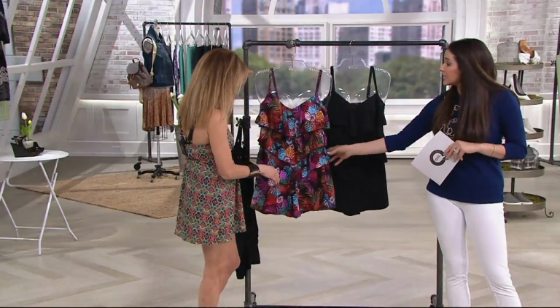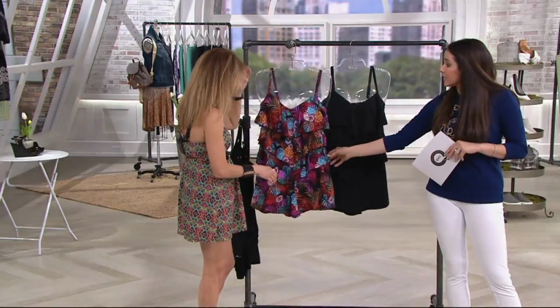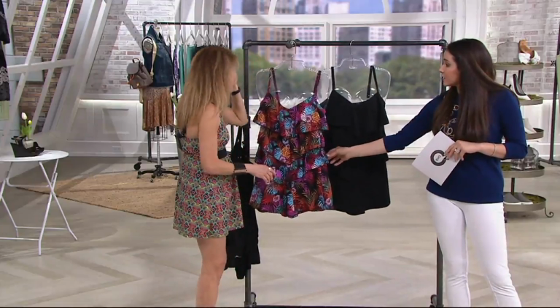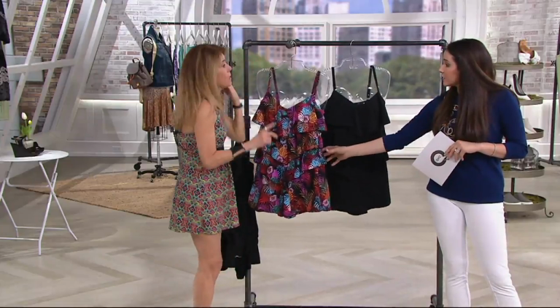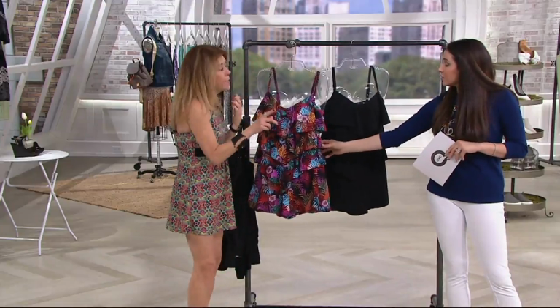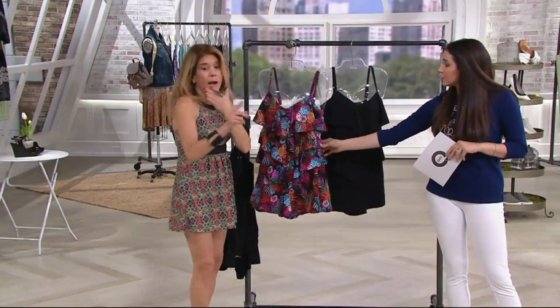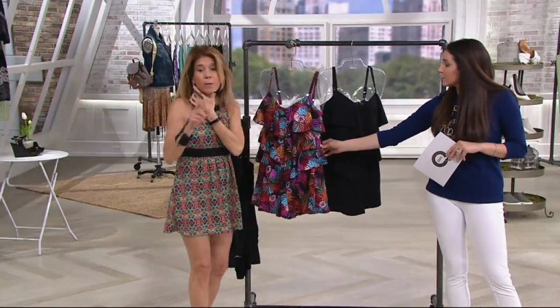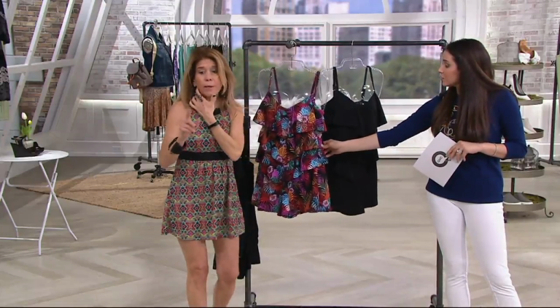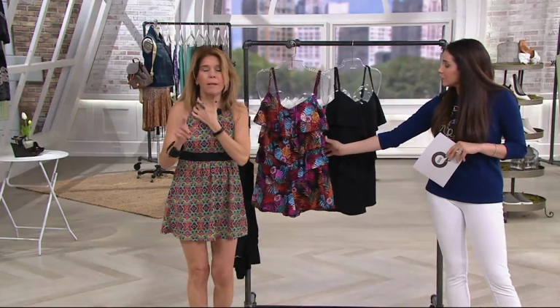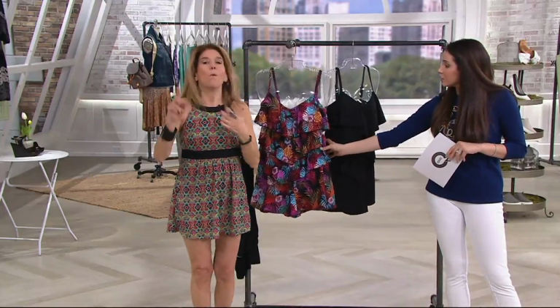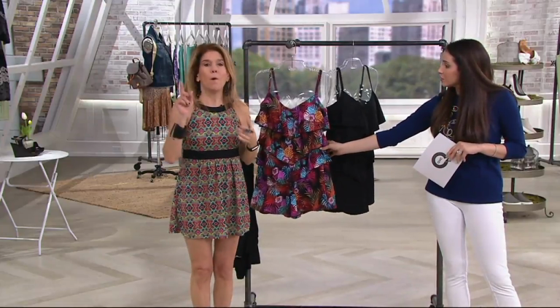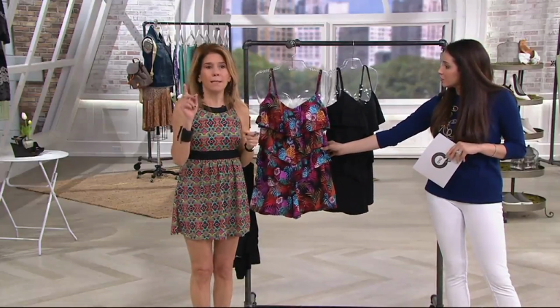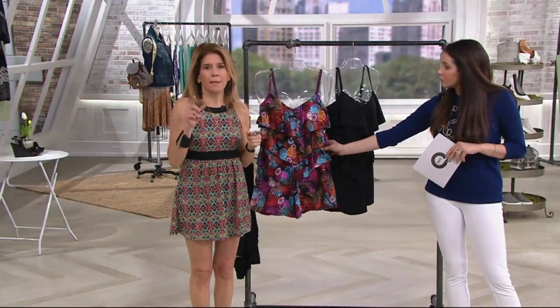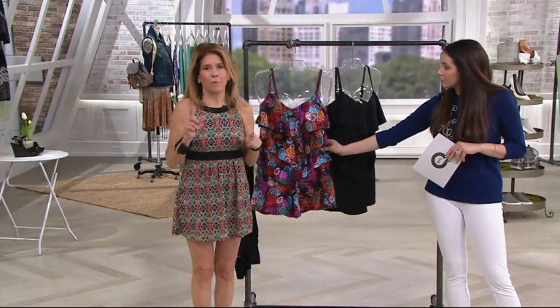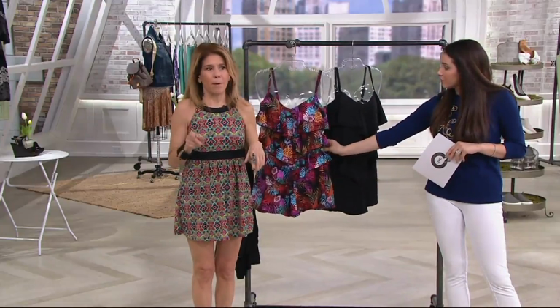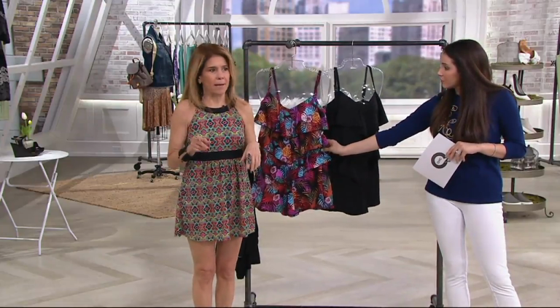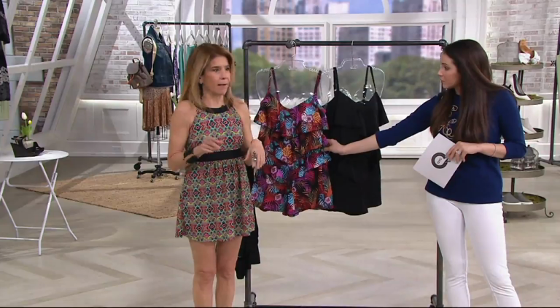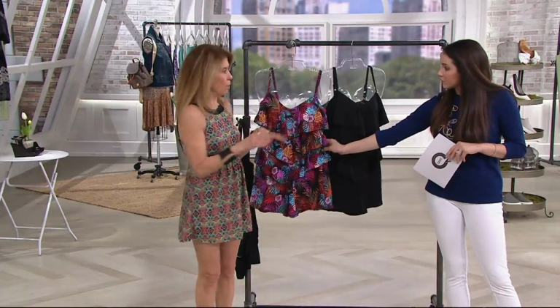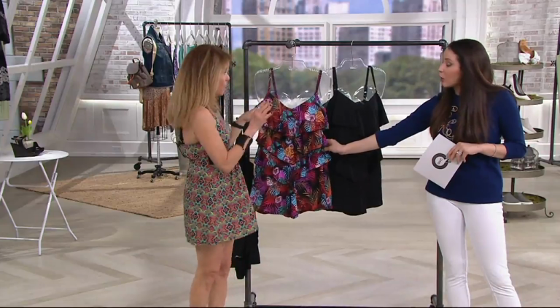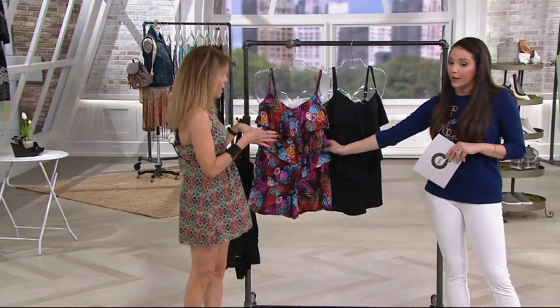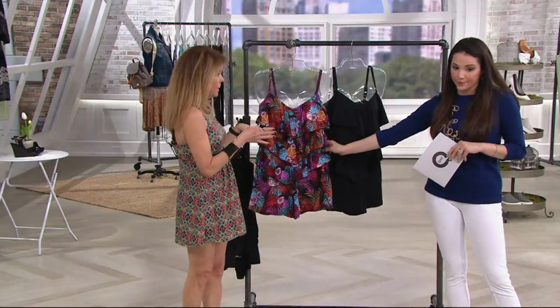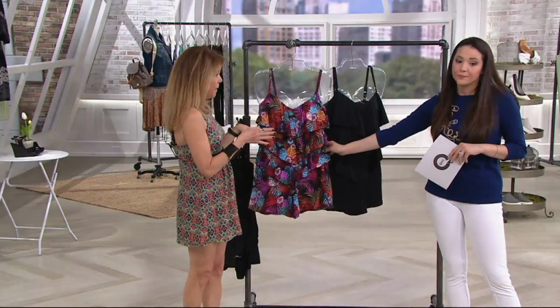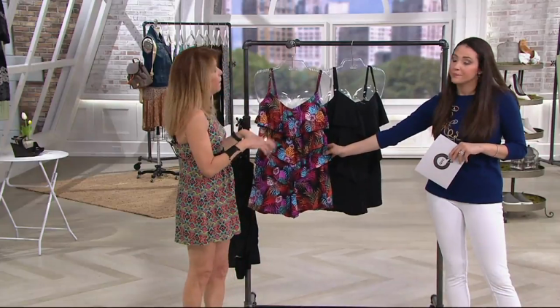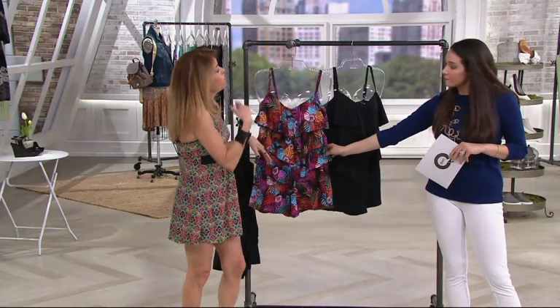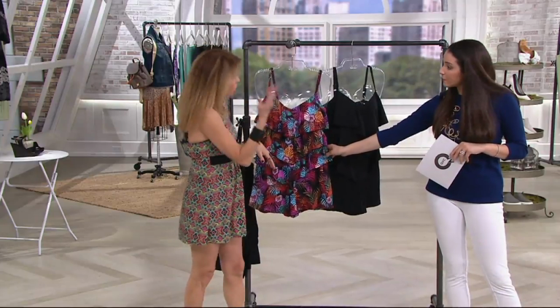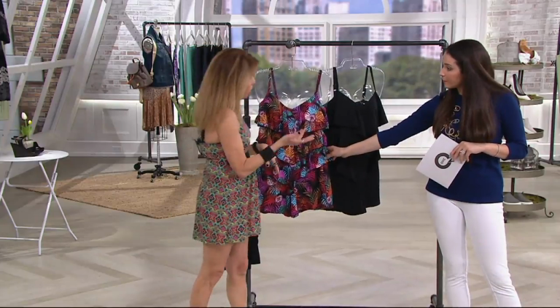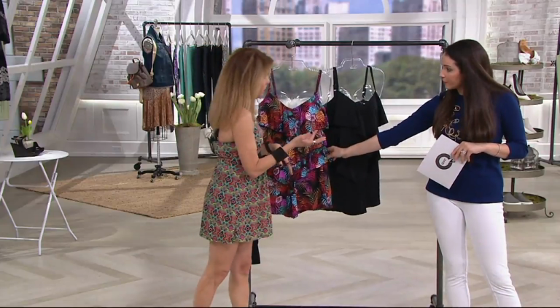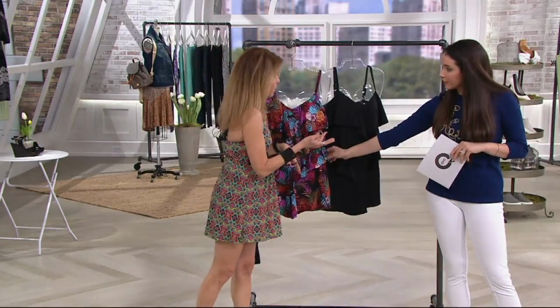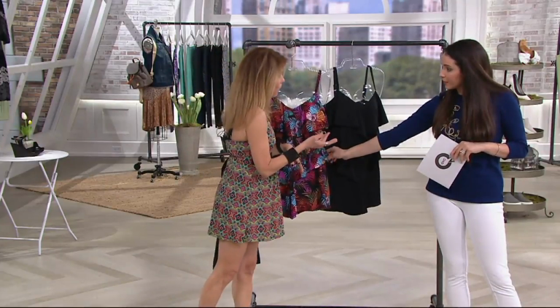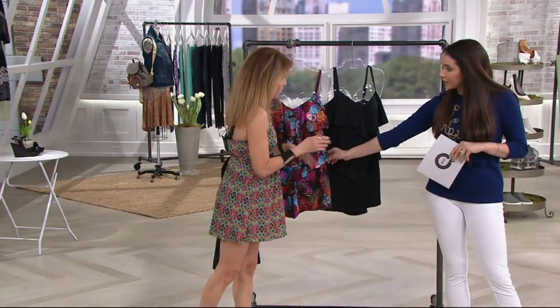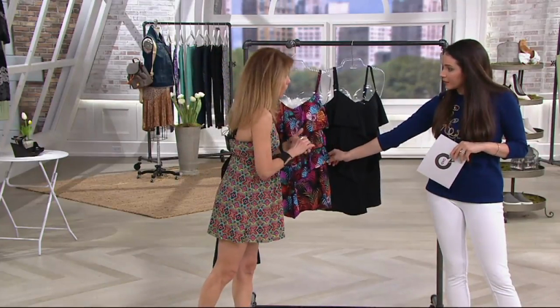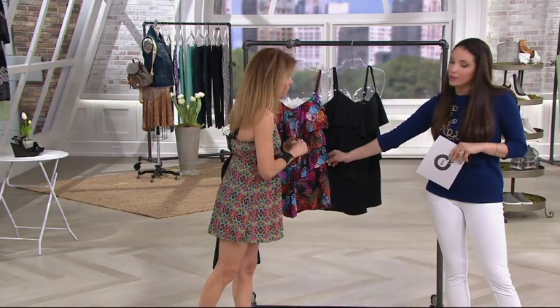Sizing — I always recommend one size up from your pant size. So if you're a size 10, you're going to go to a size 12 in a swimsuit.